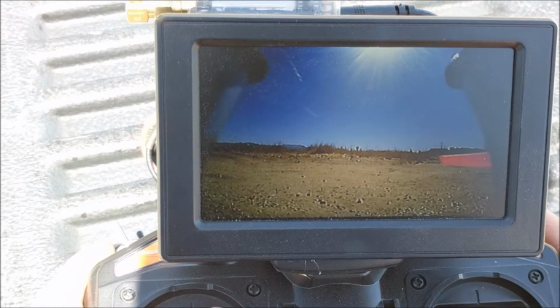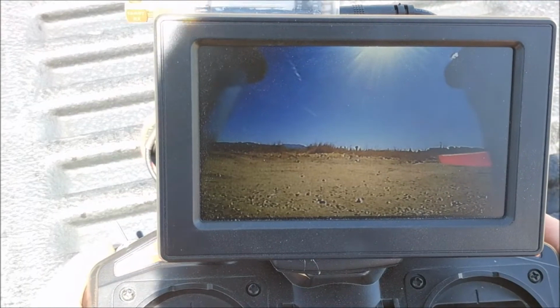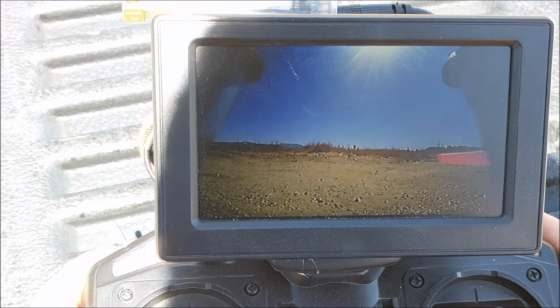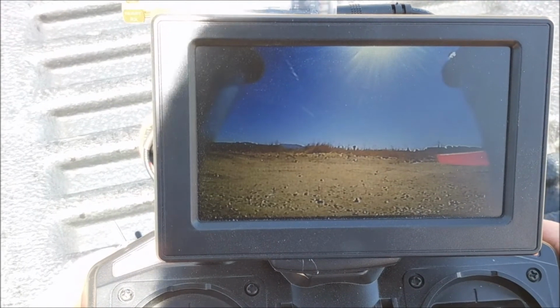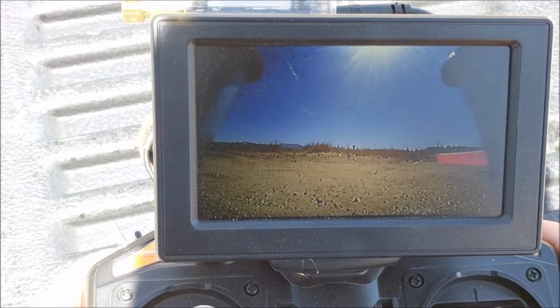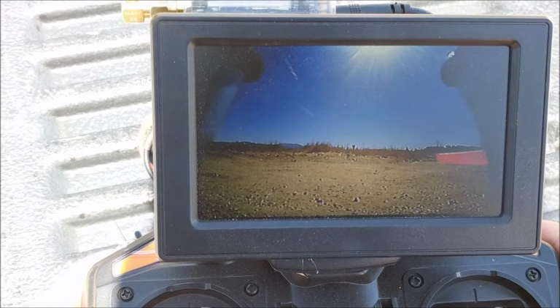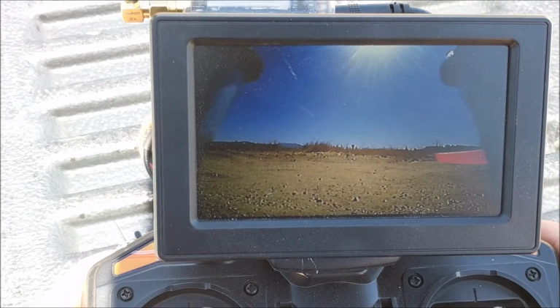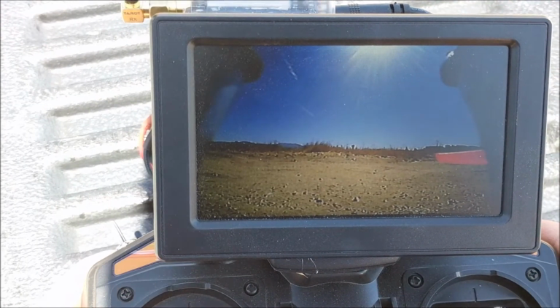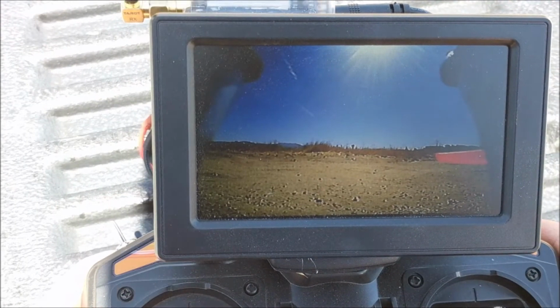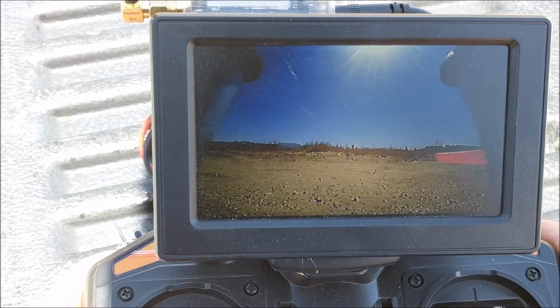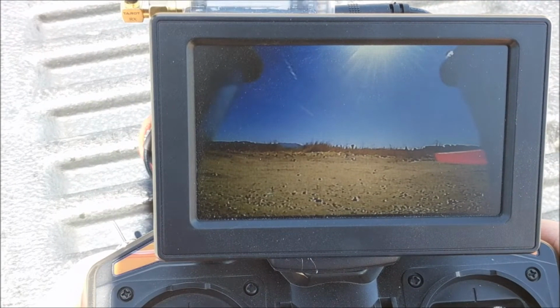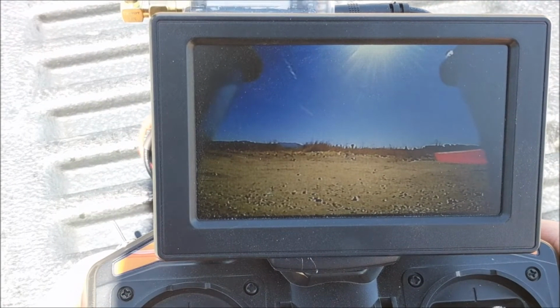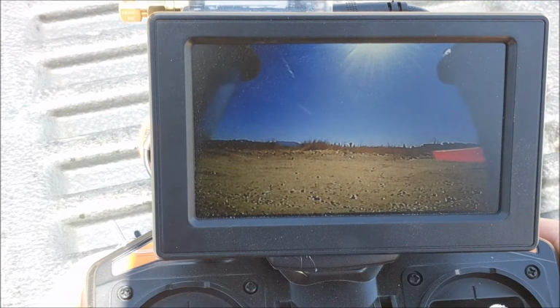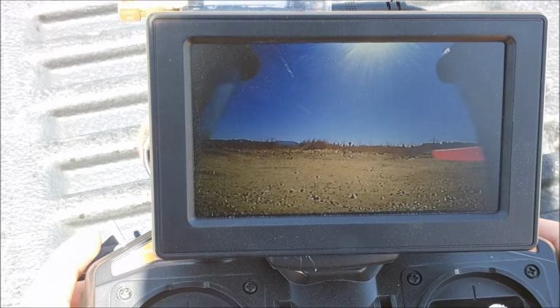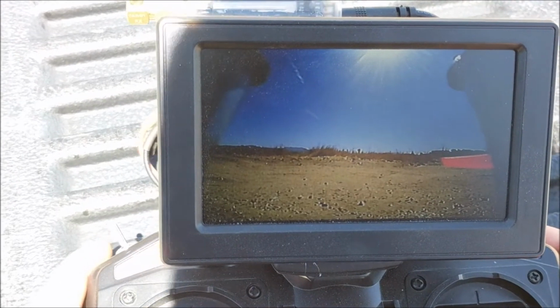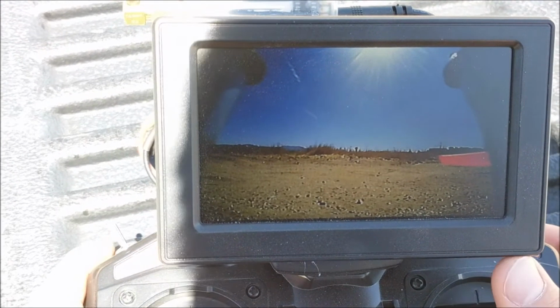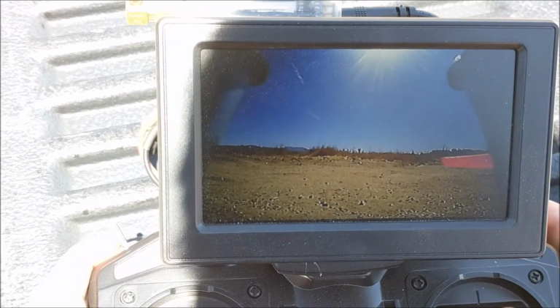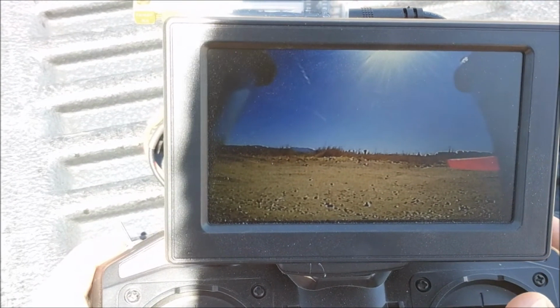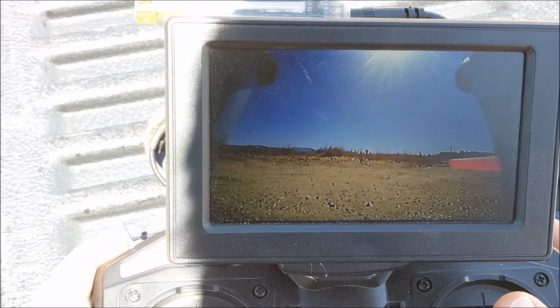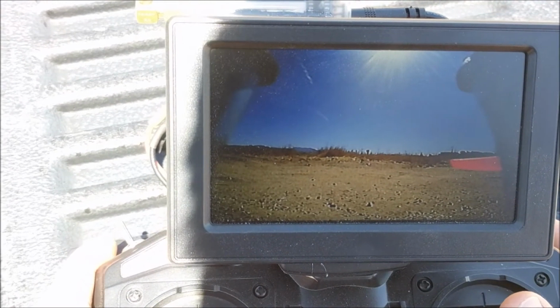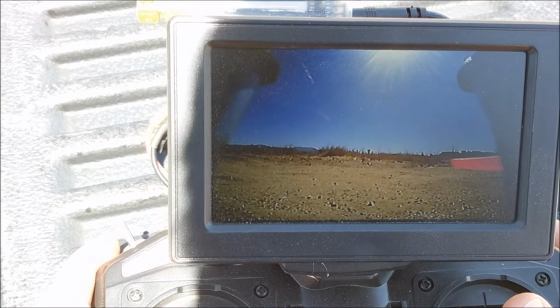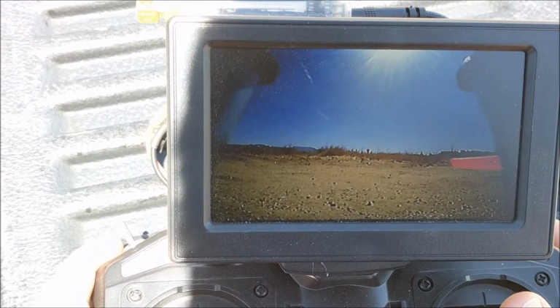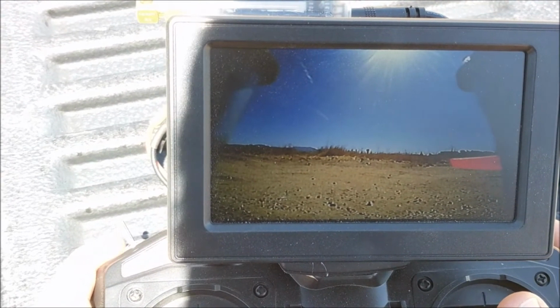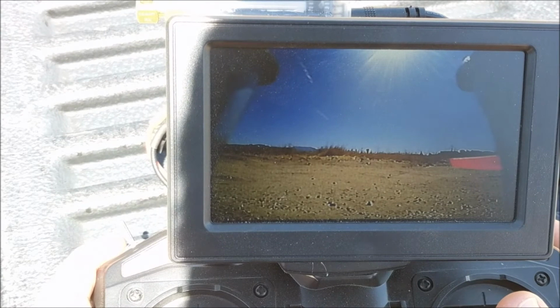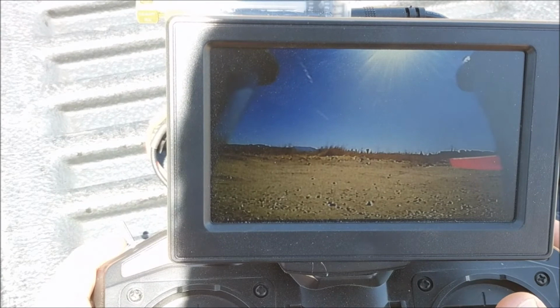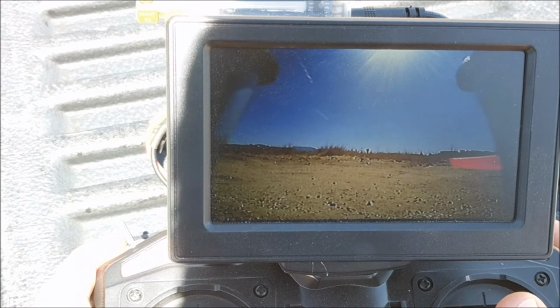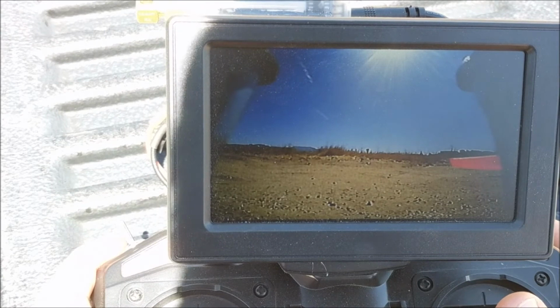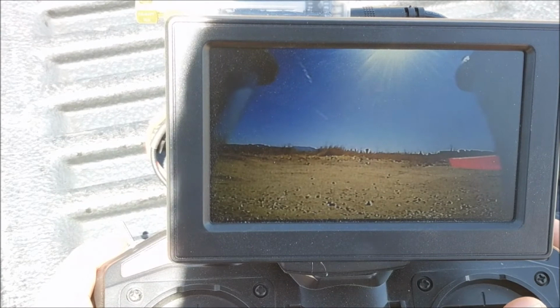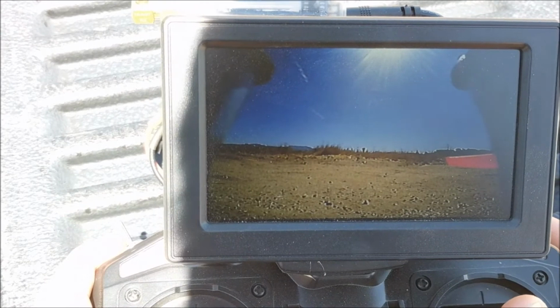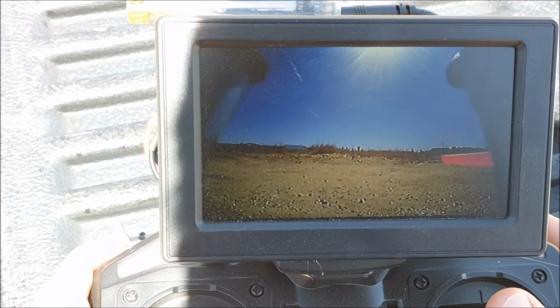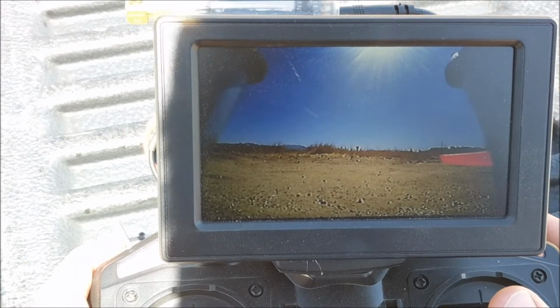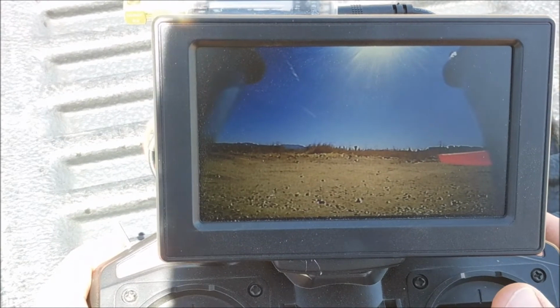Another cool thing about this drone is the FPV — it's actually pretty cool and you can use it to fly the drone relatively fast. Let's give it a go.